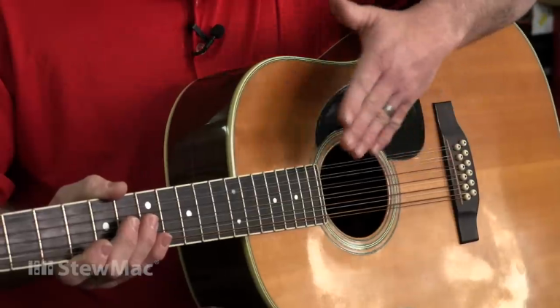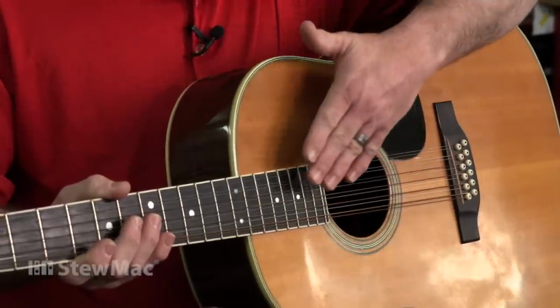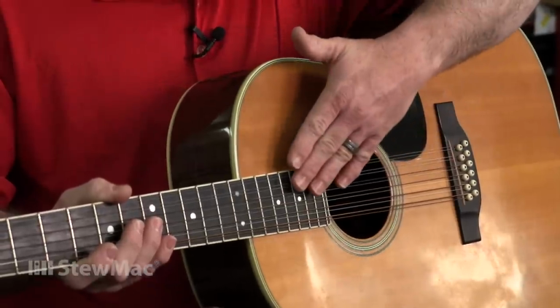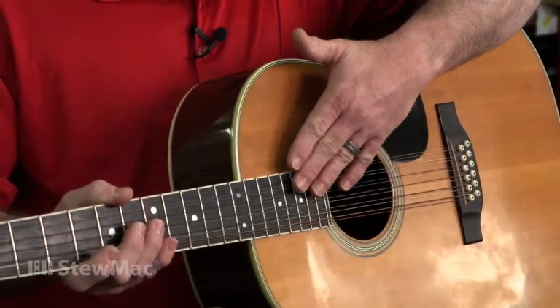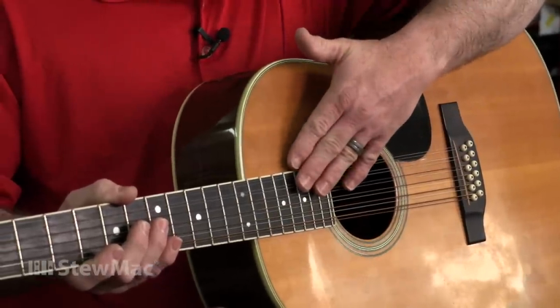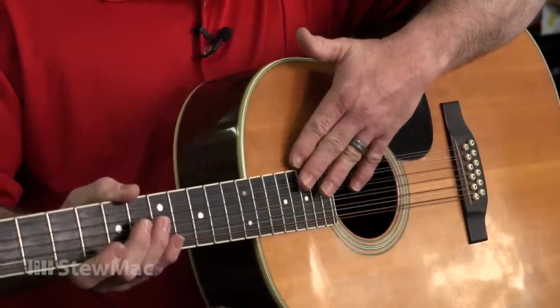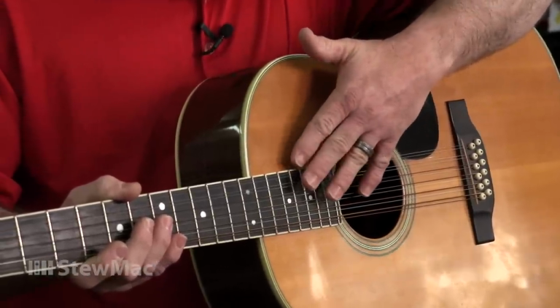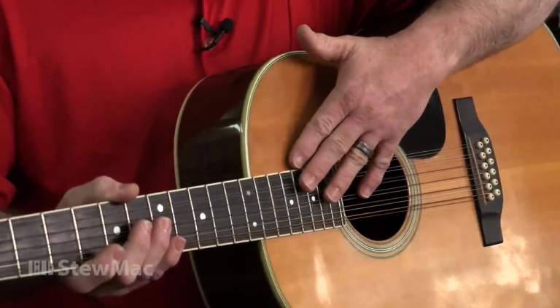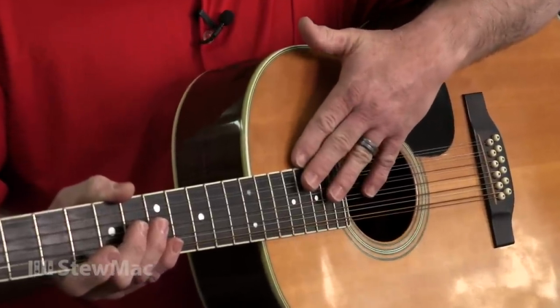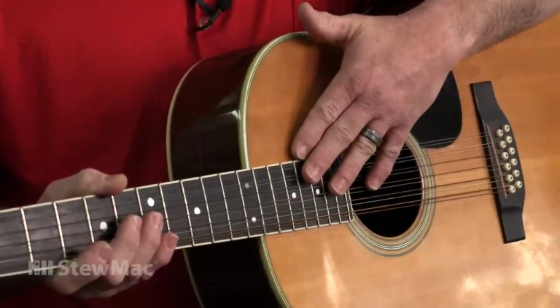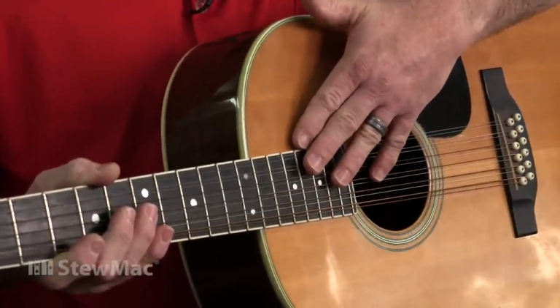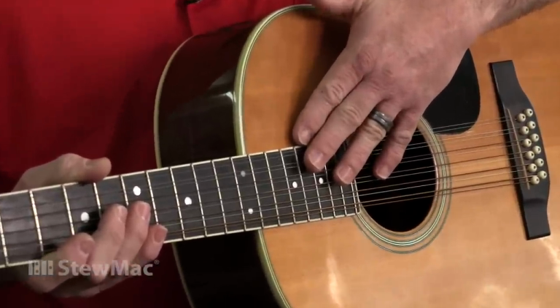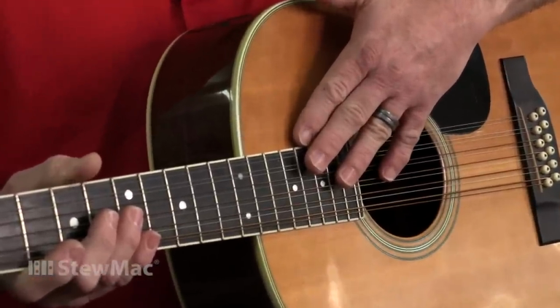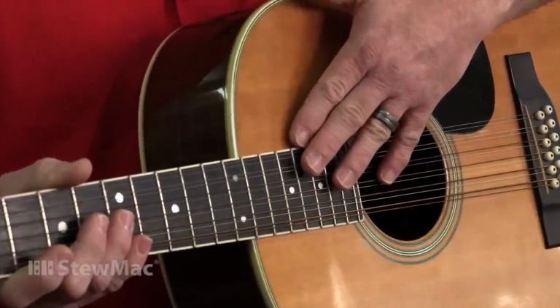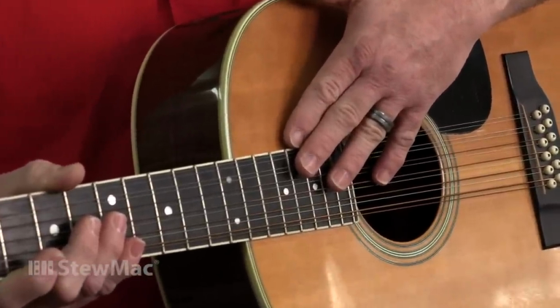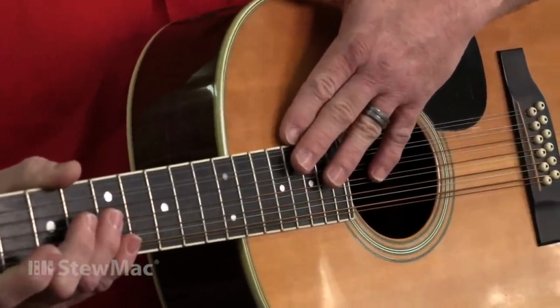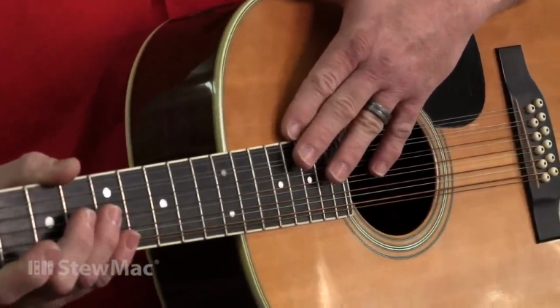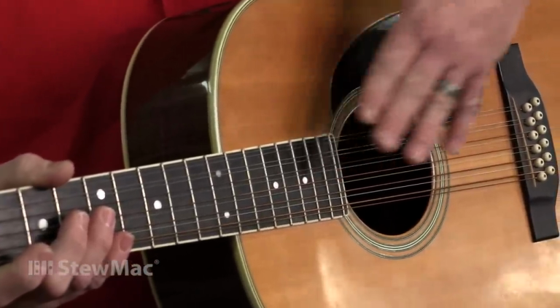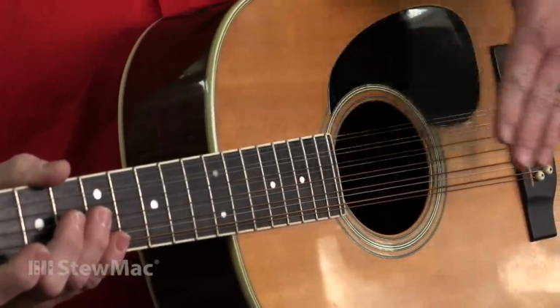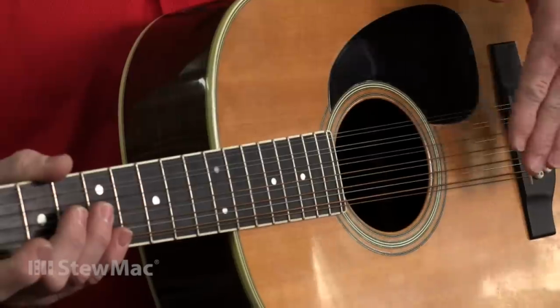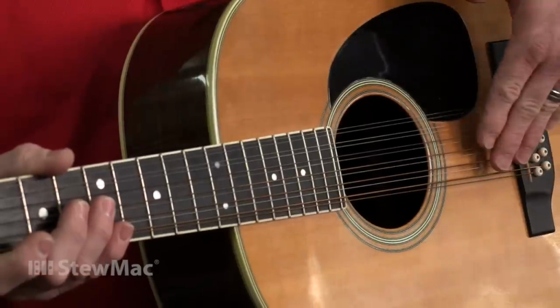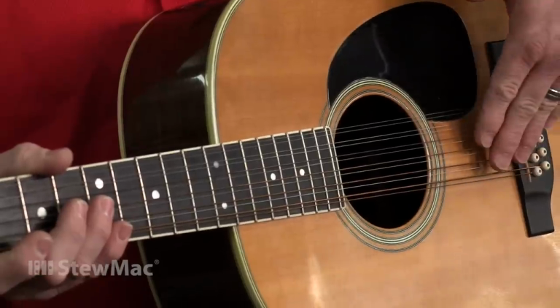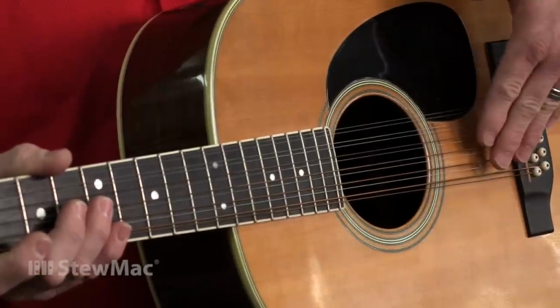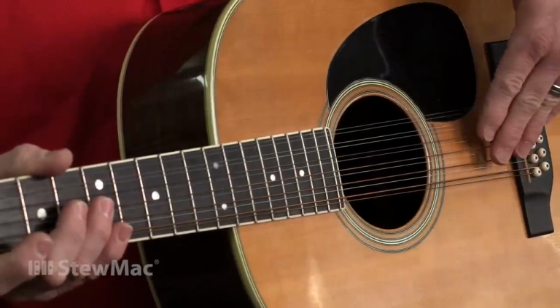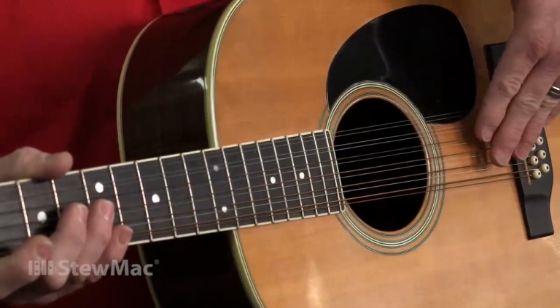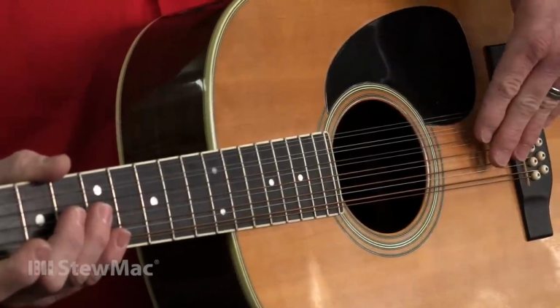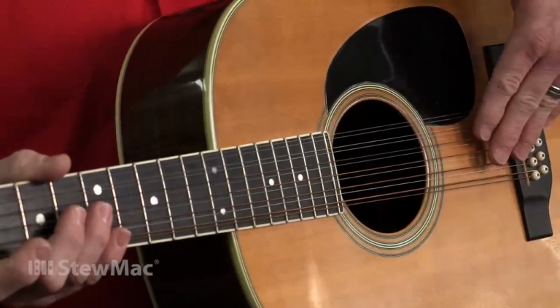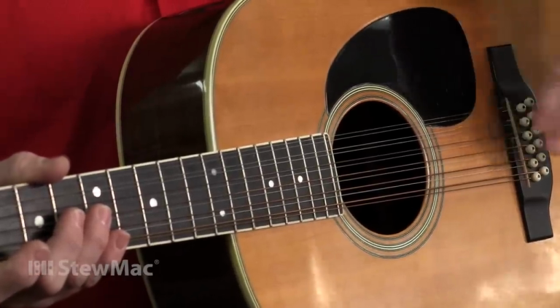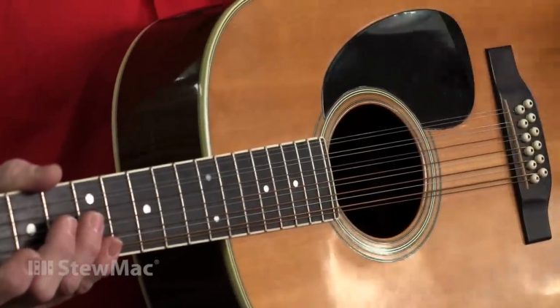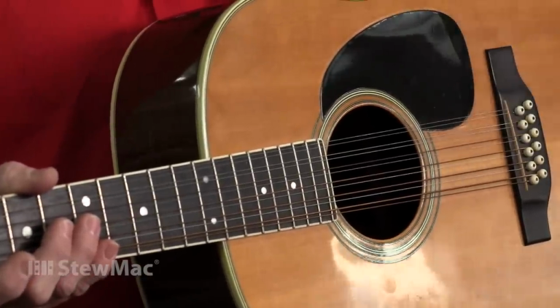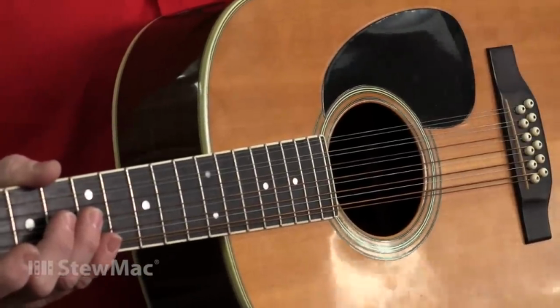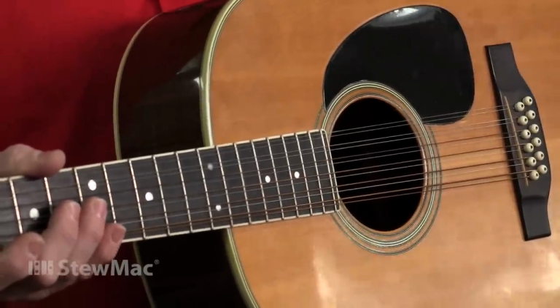In this case, we need to take the neck out and reset it, and then afterwards the bridge will get replaced also.